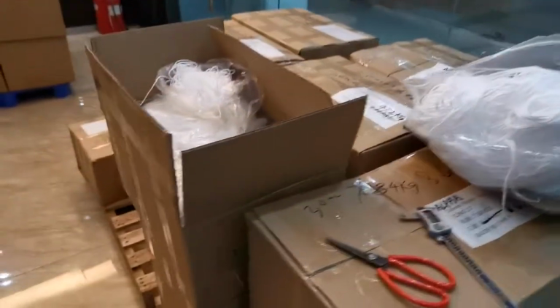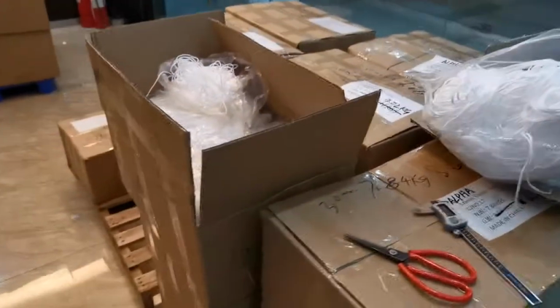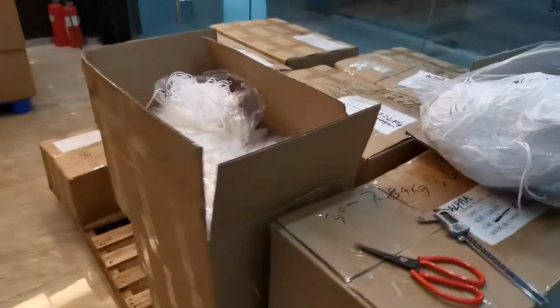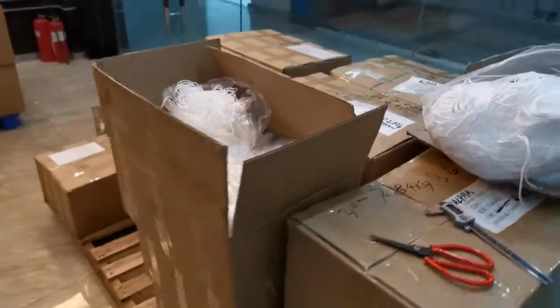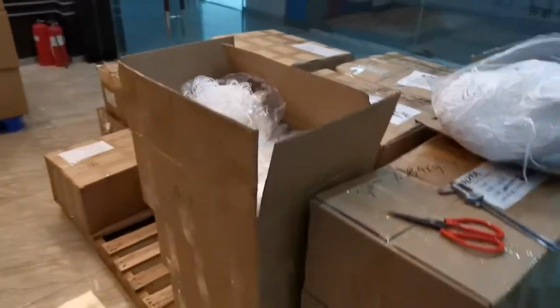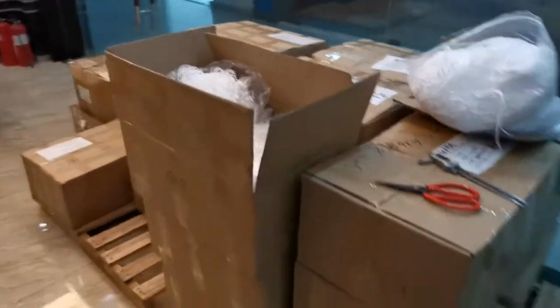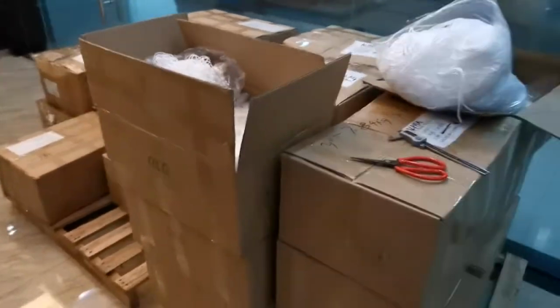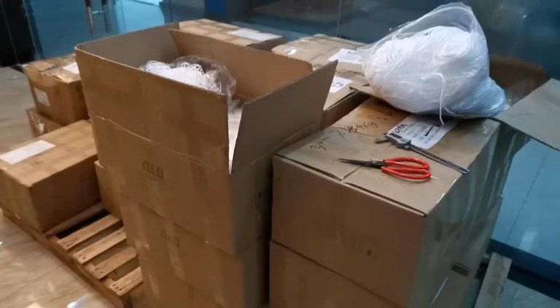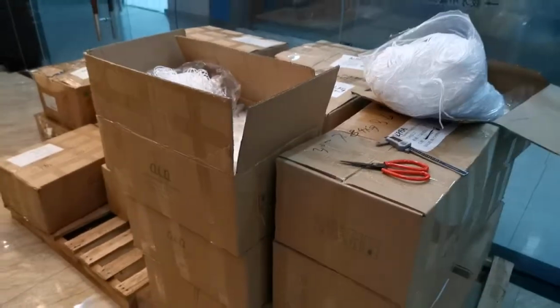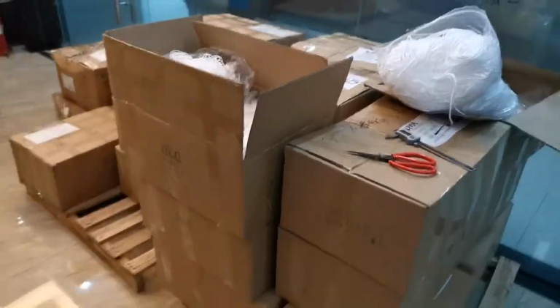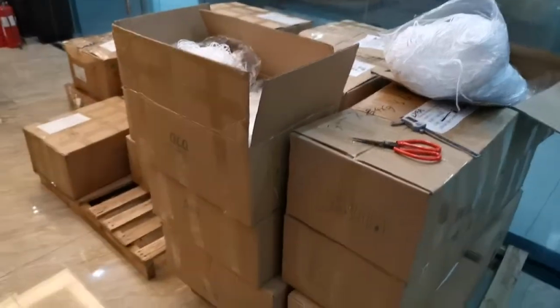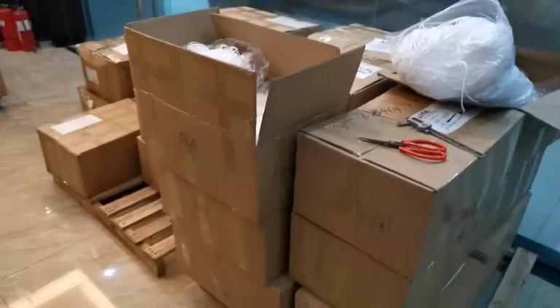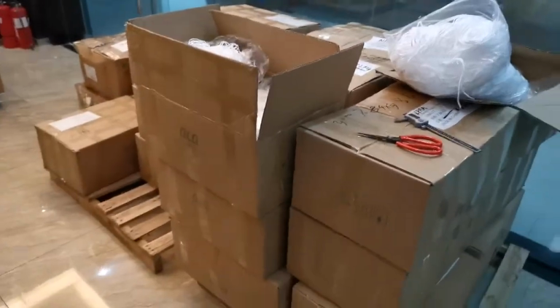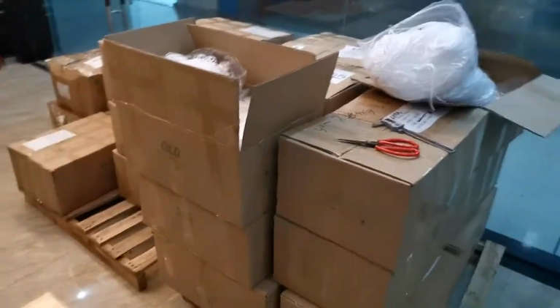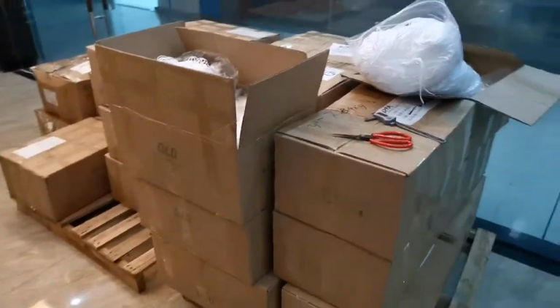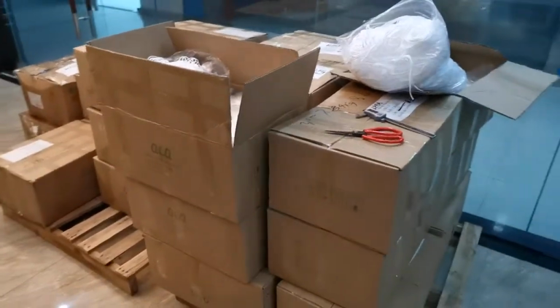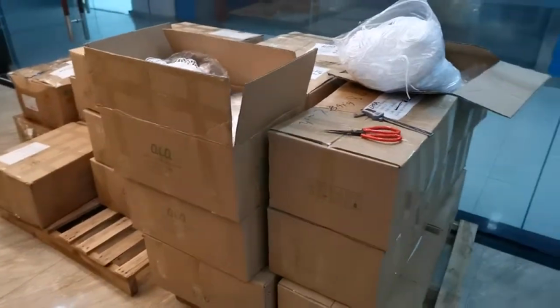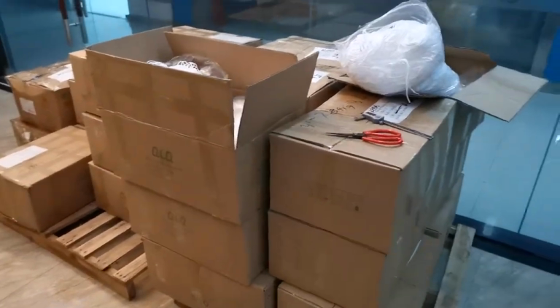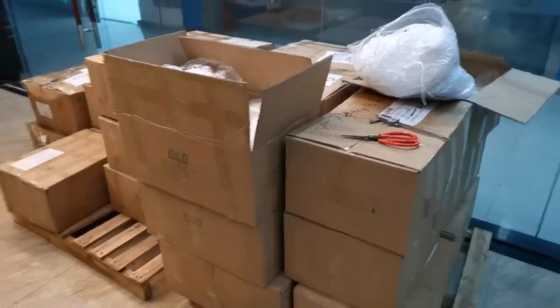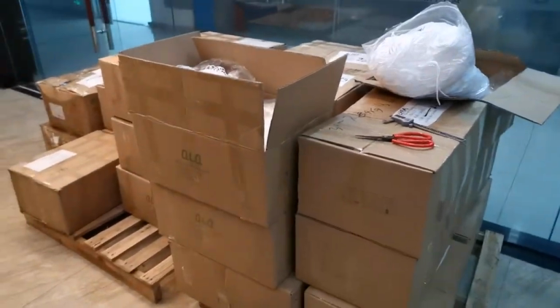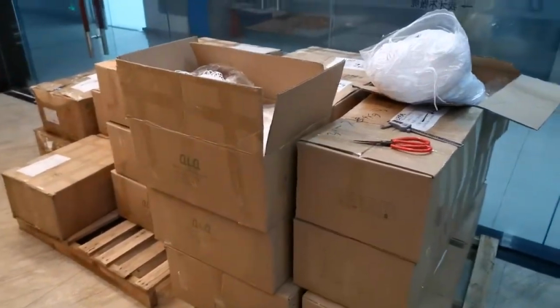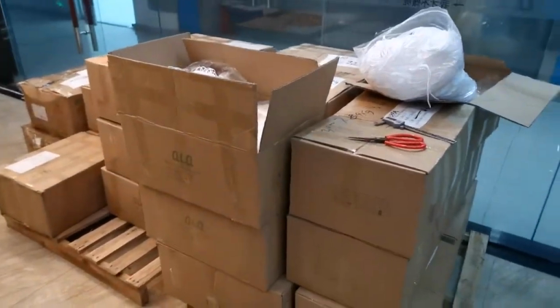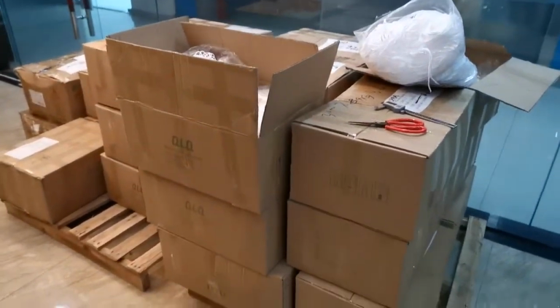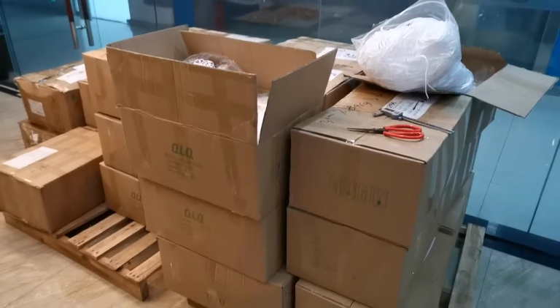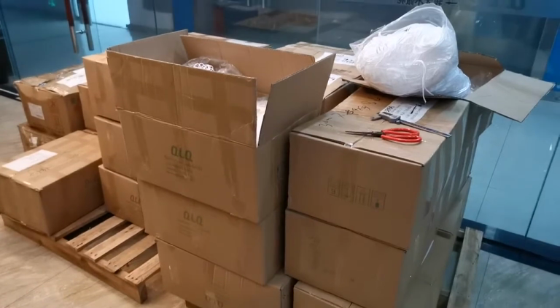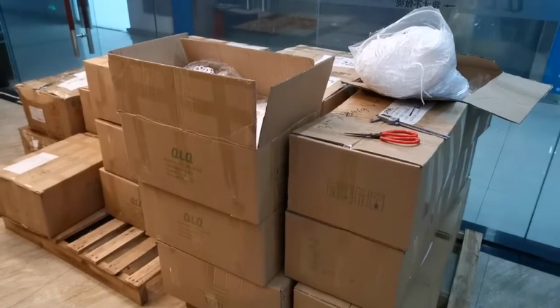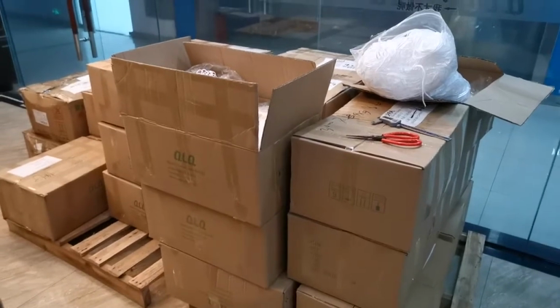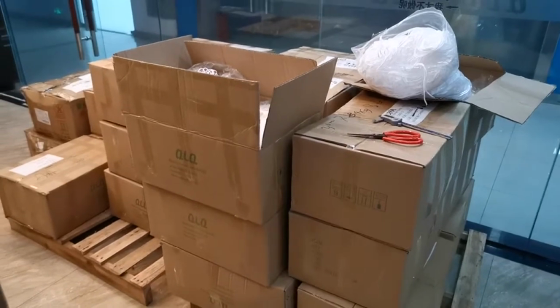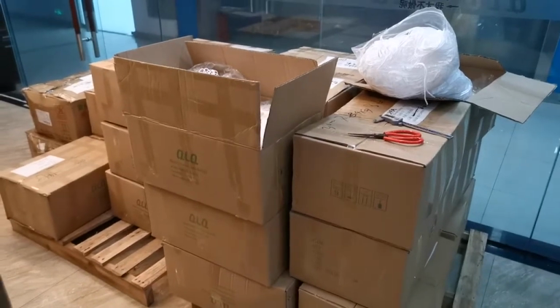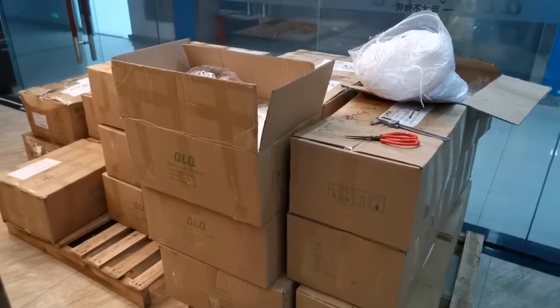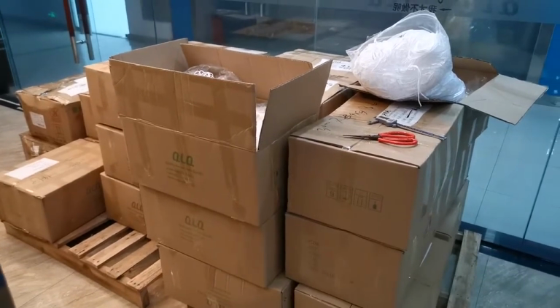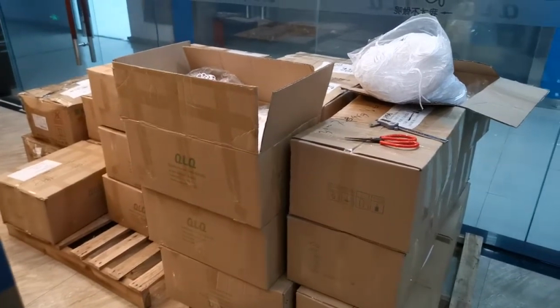We will deliver them by UPS. Thanks for your watching.